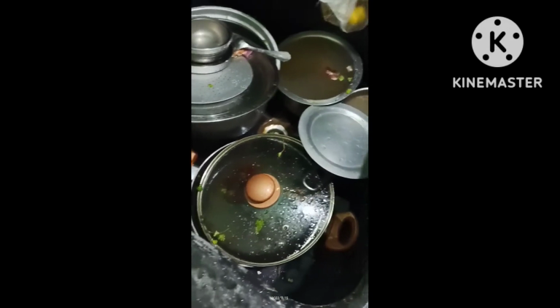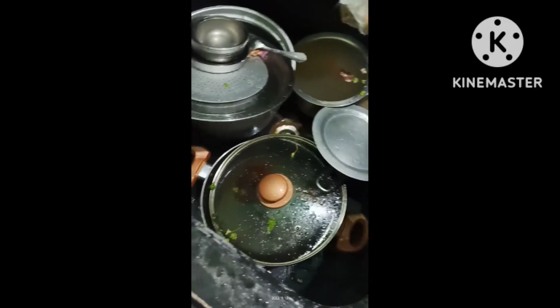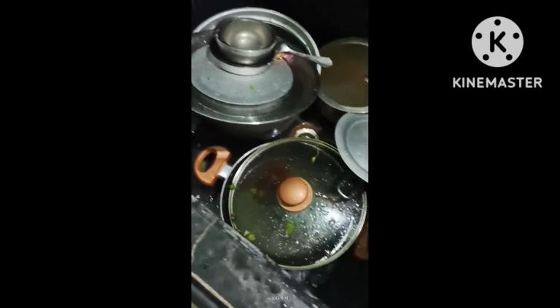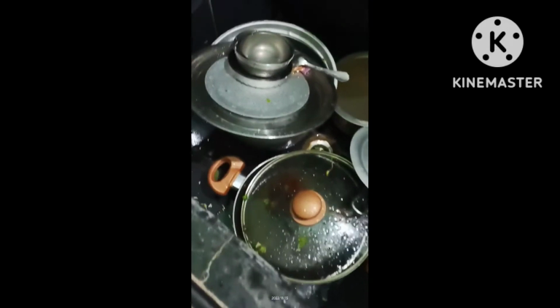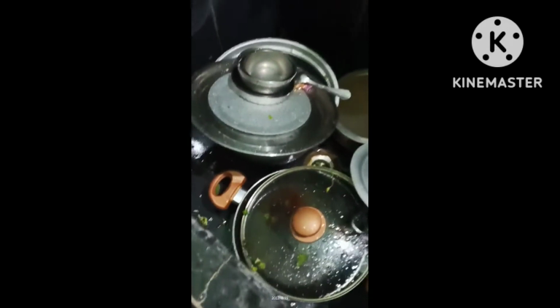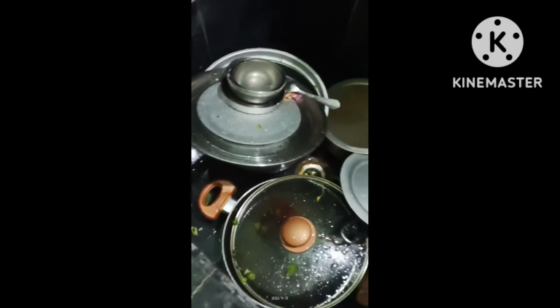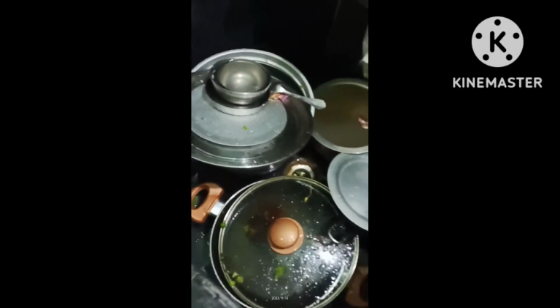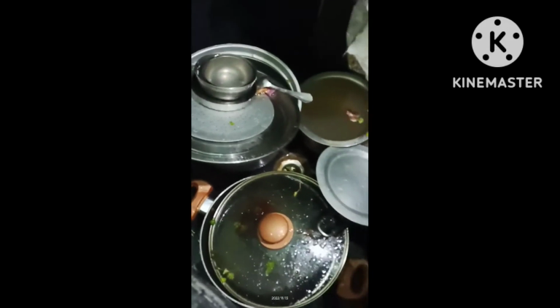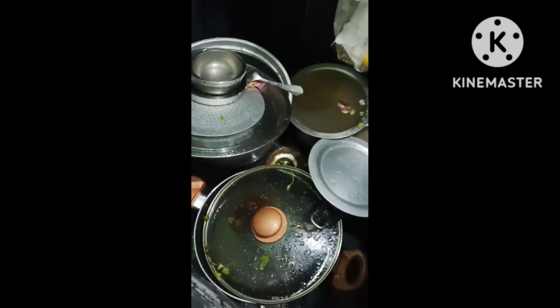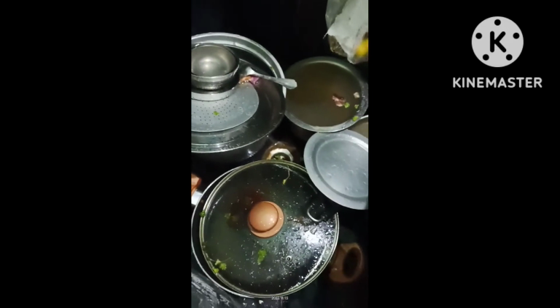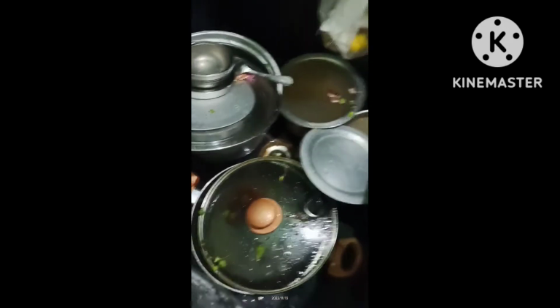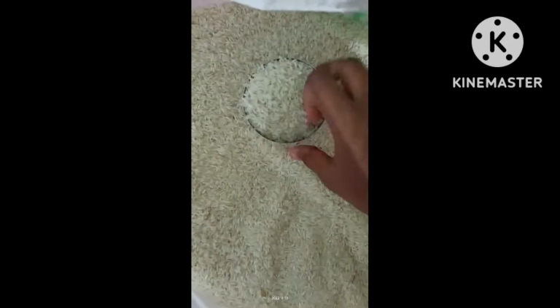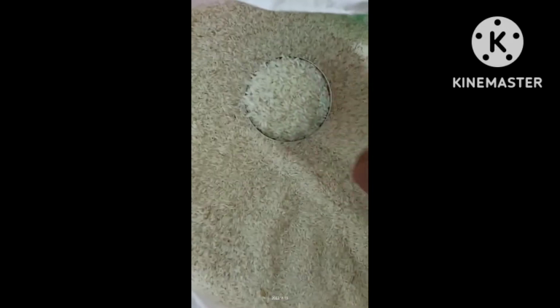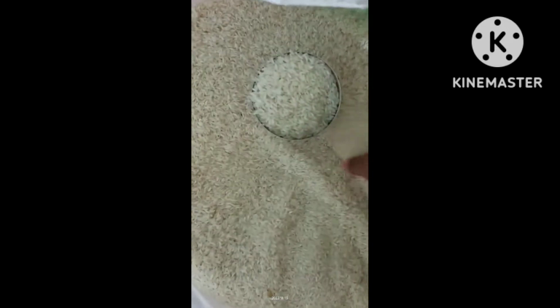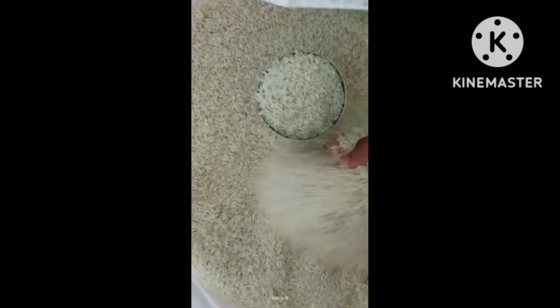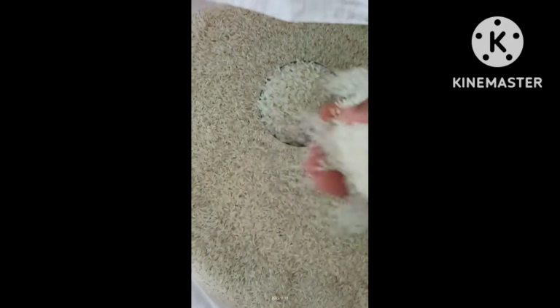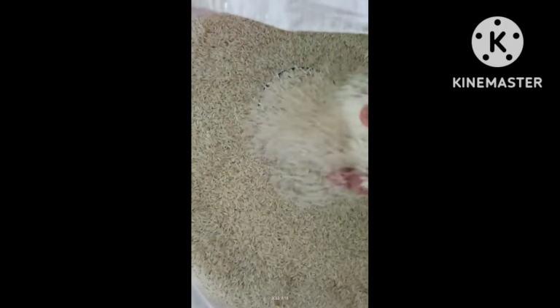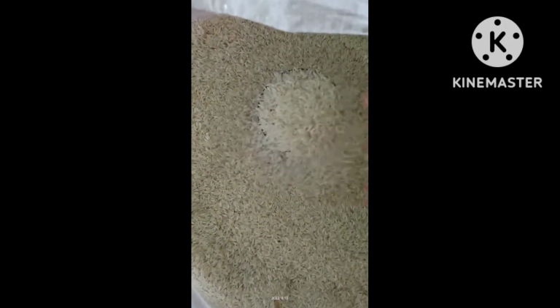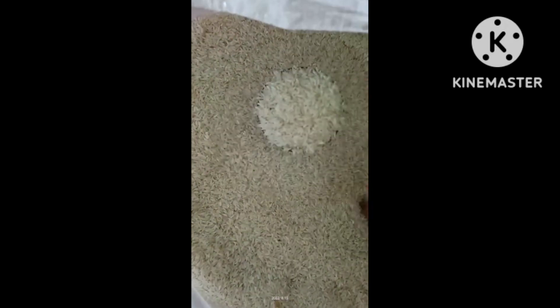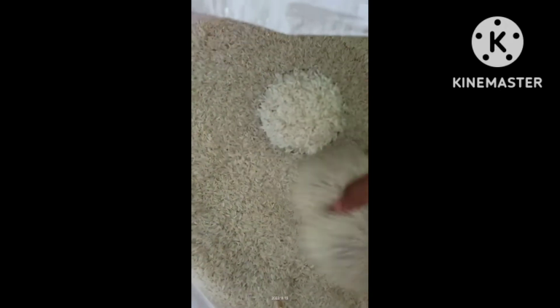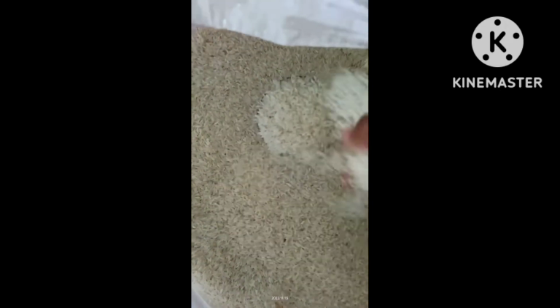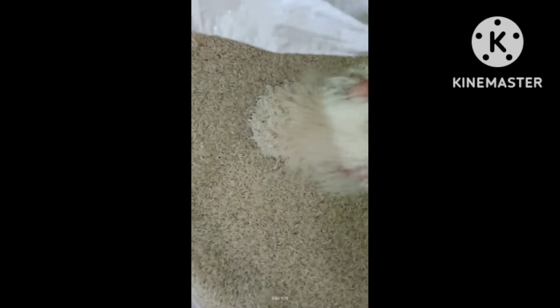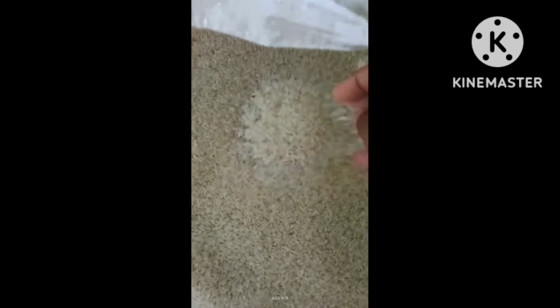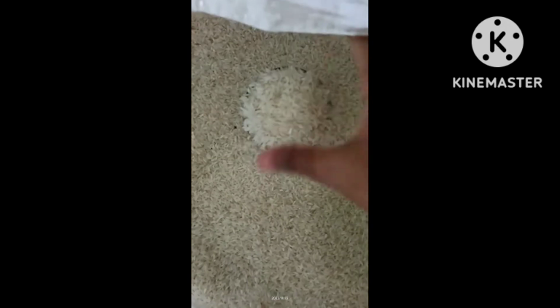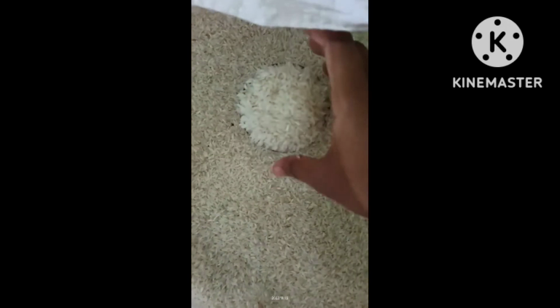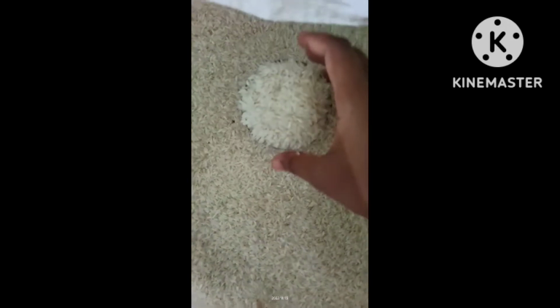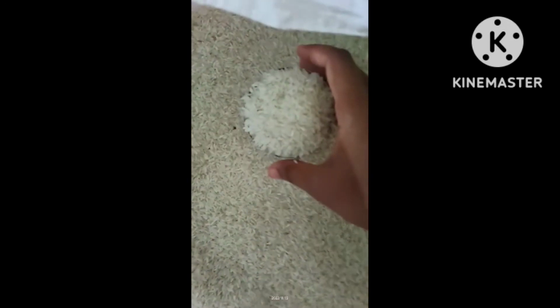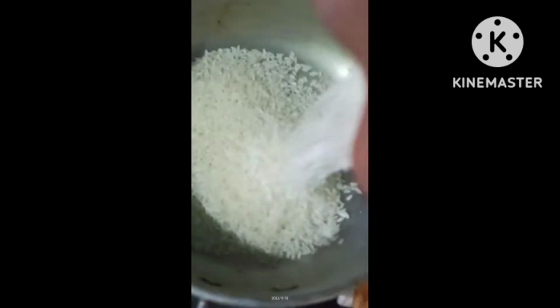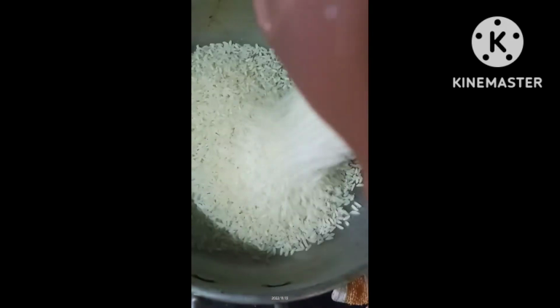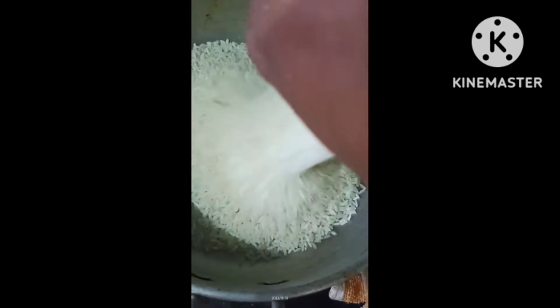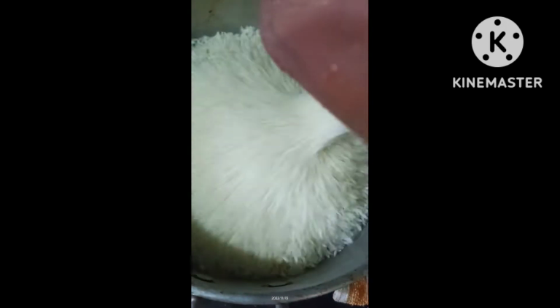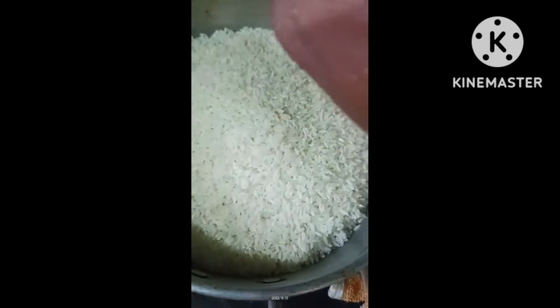You can use whole rice as well. Now I'll put rice in the pan into 4 cups.